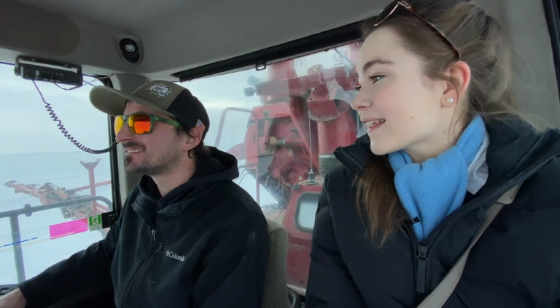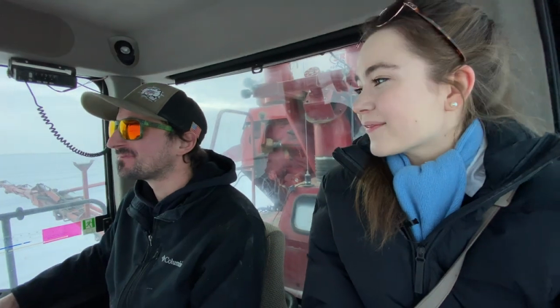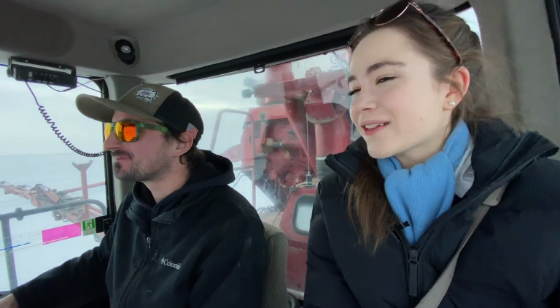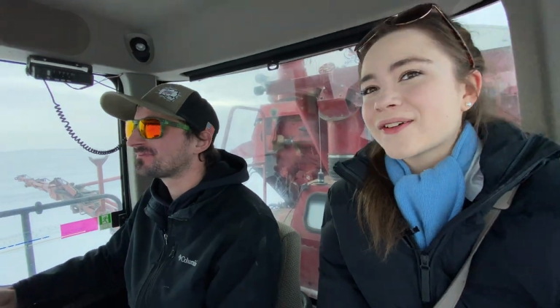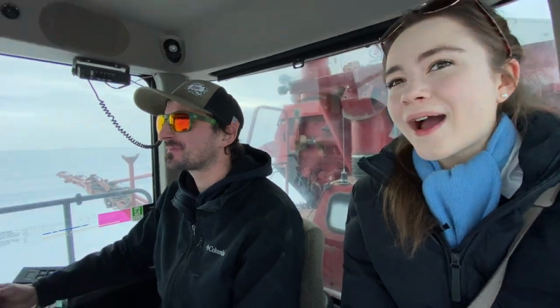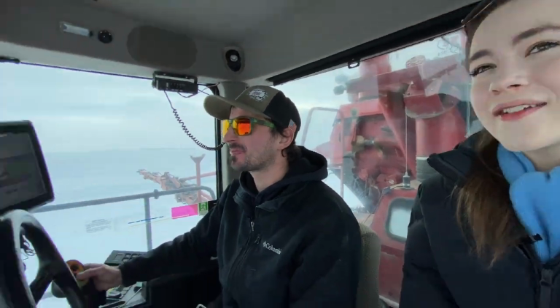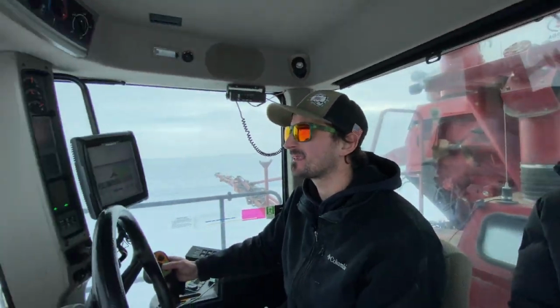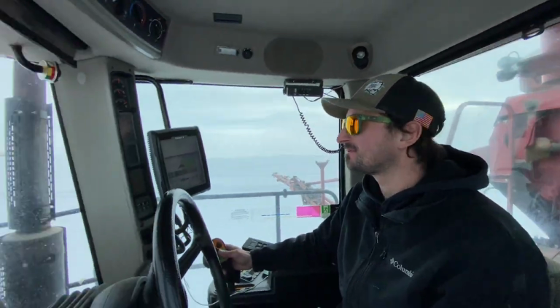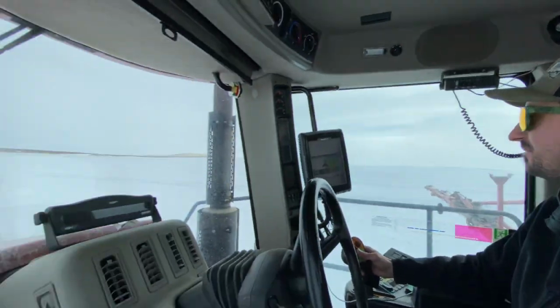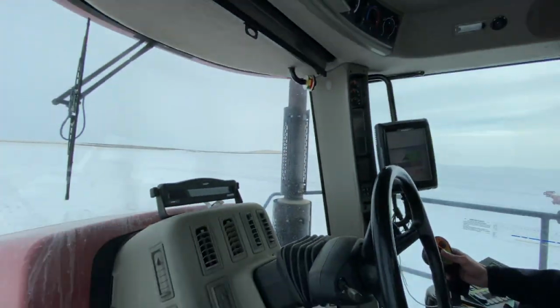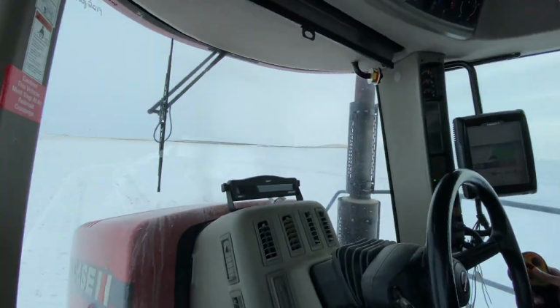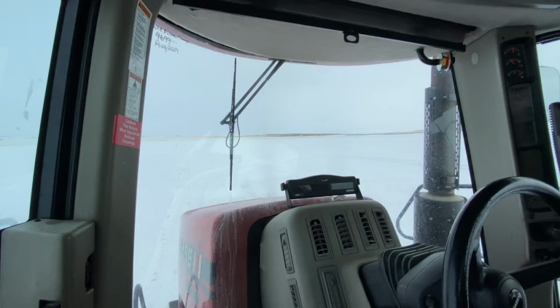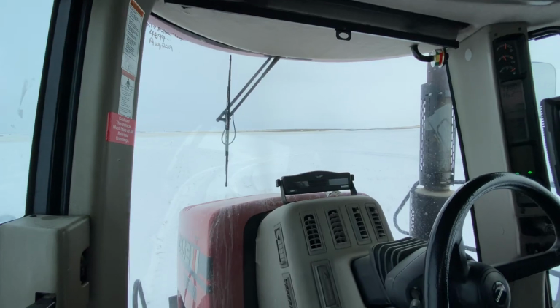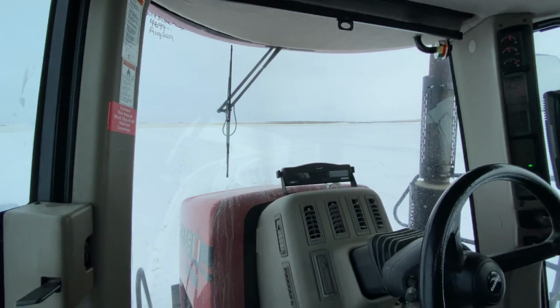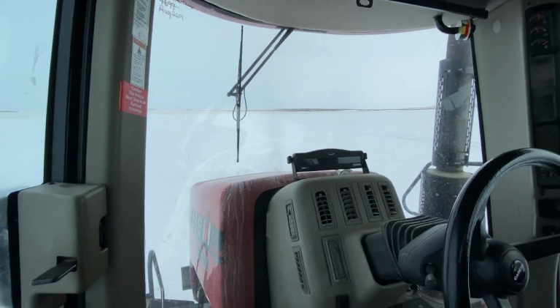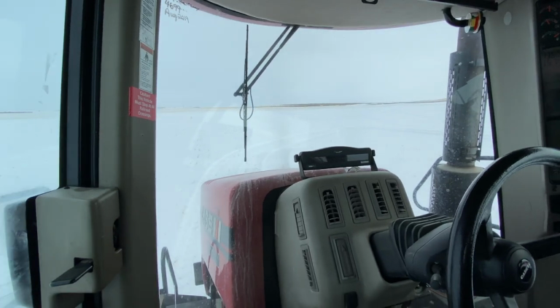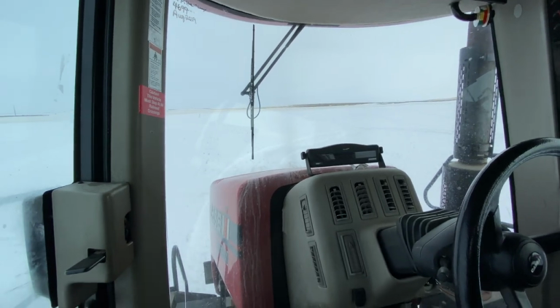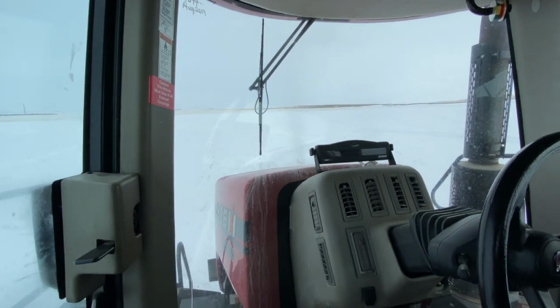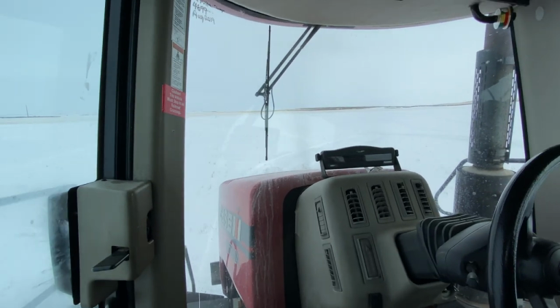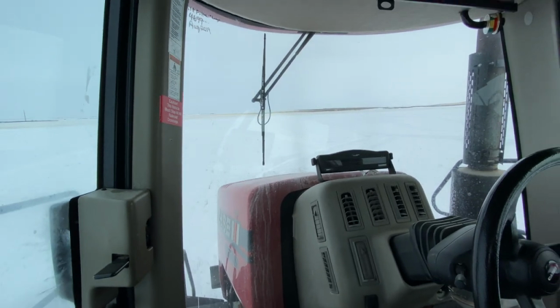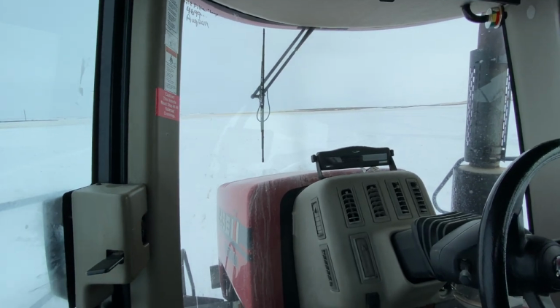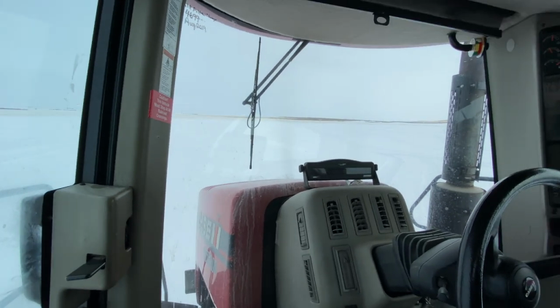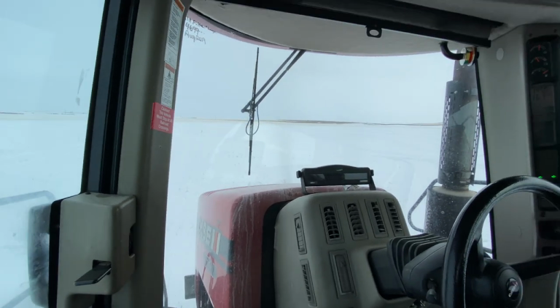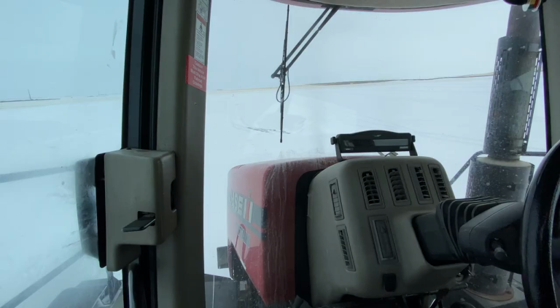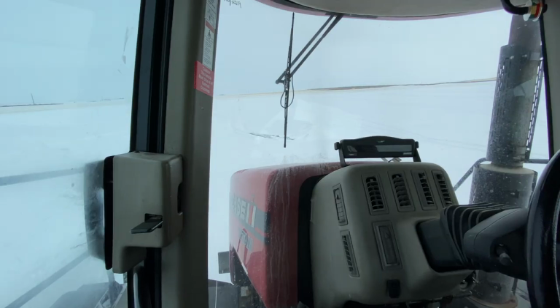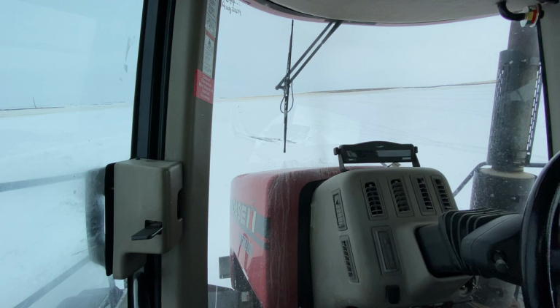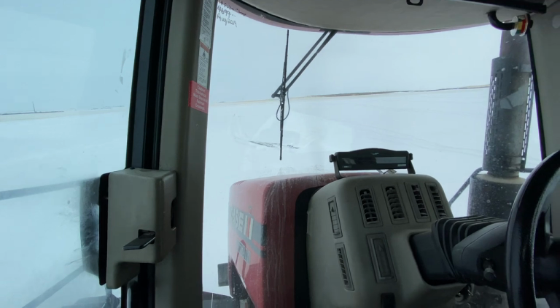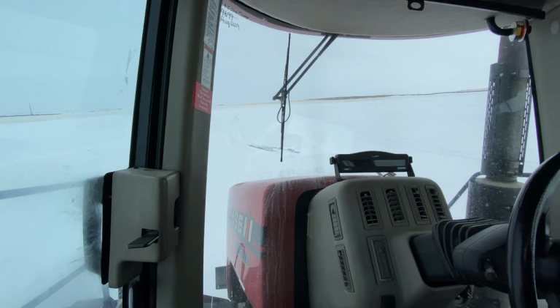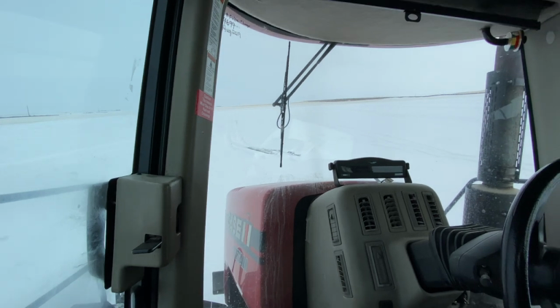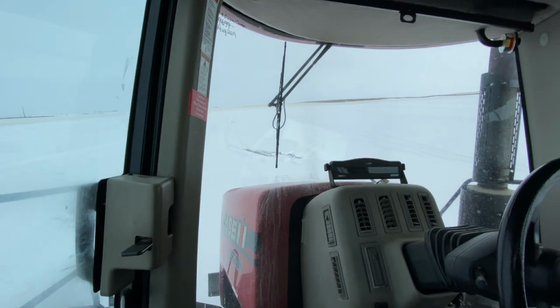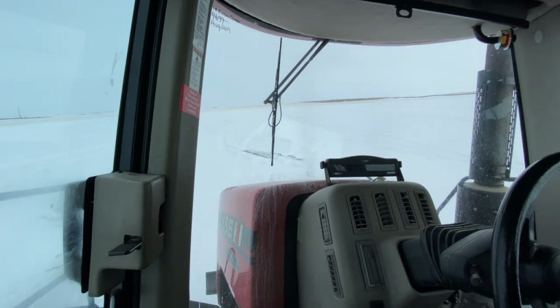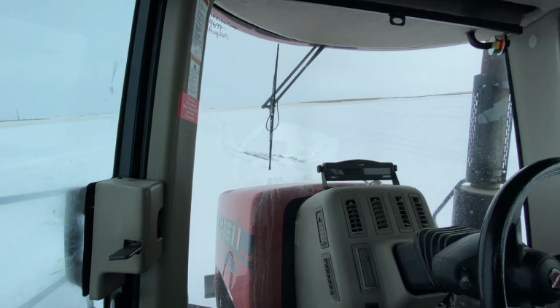This field requires a lot of work to get through the hill. Snow makes everything harder.